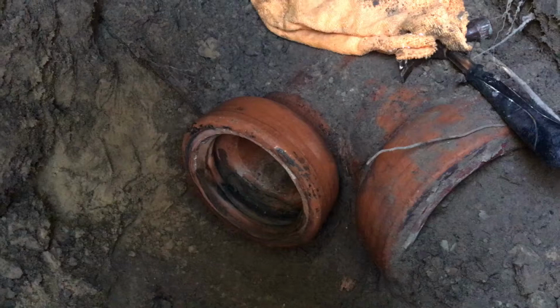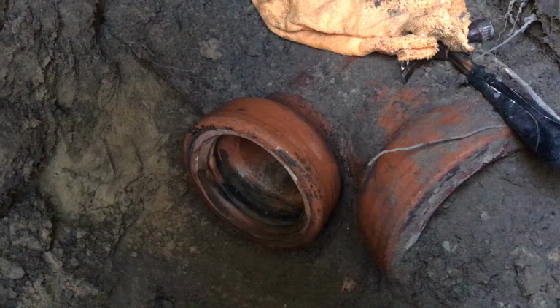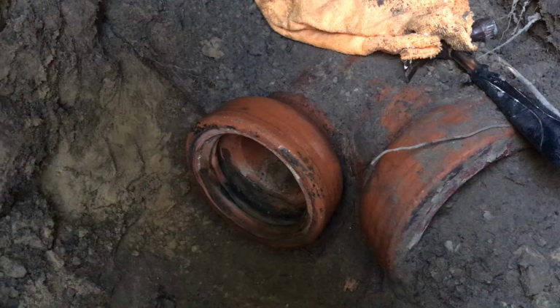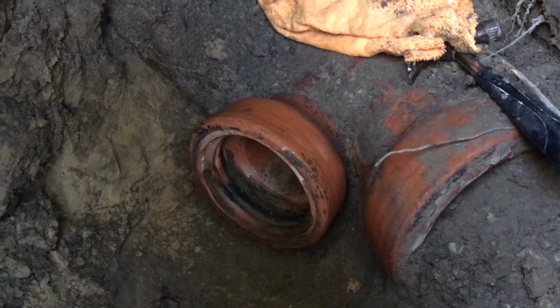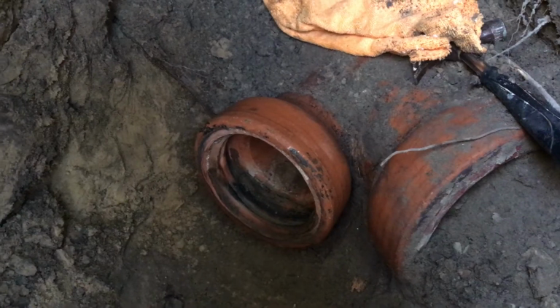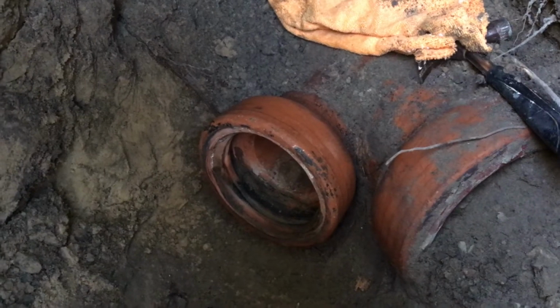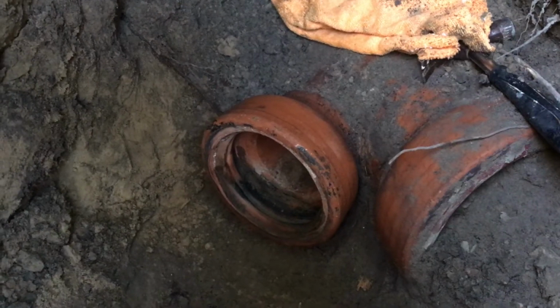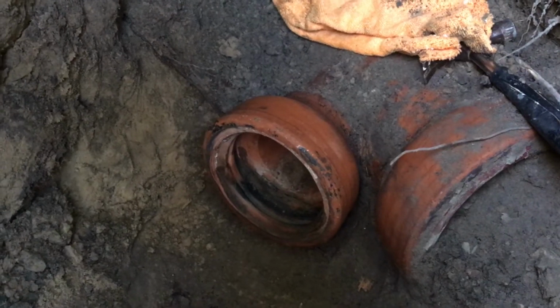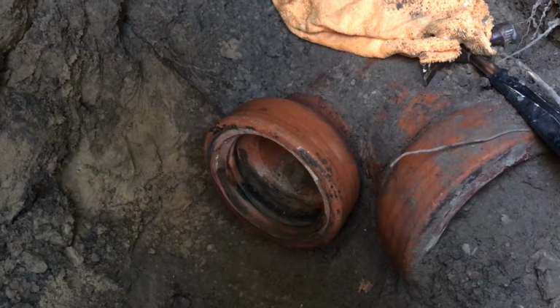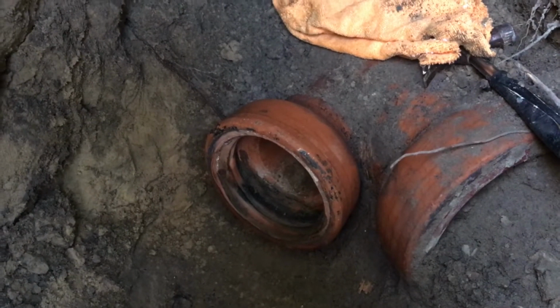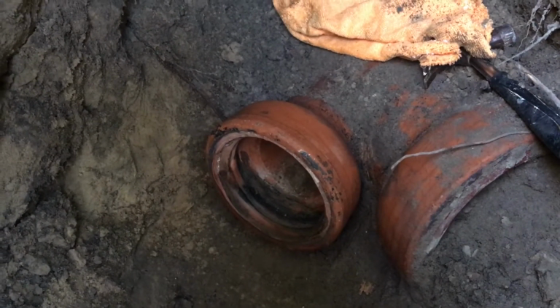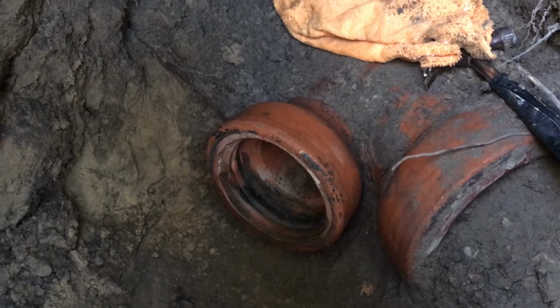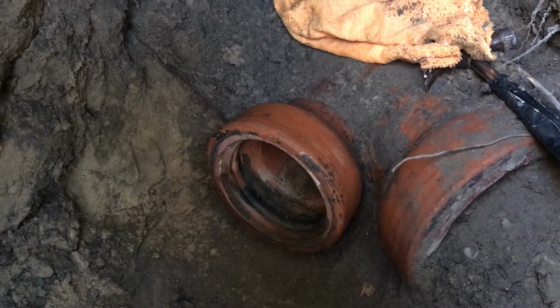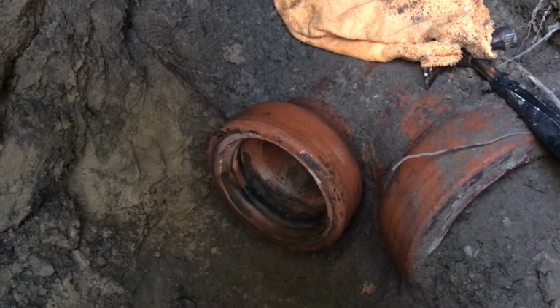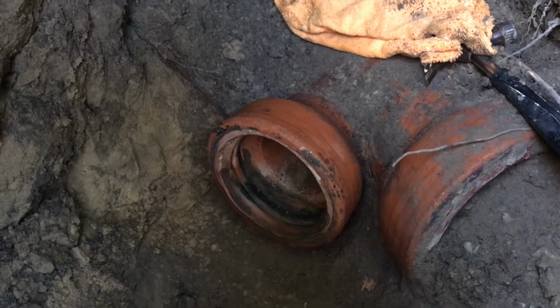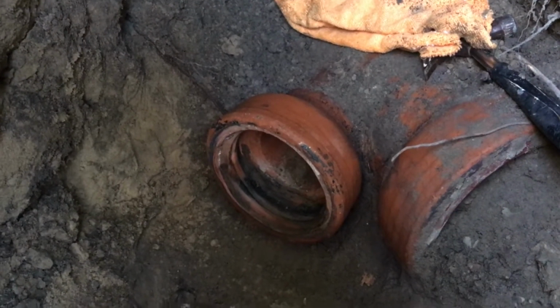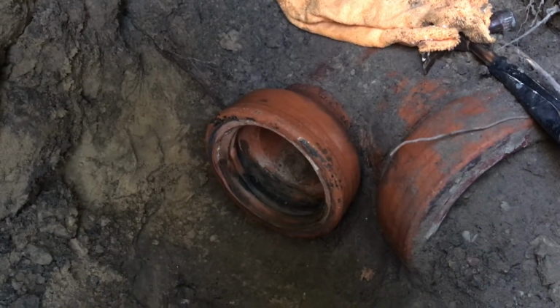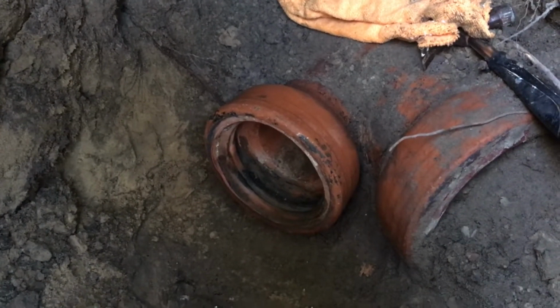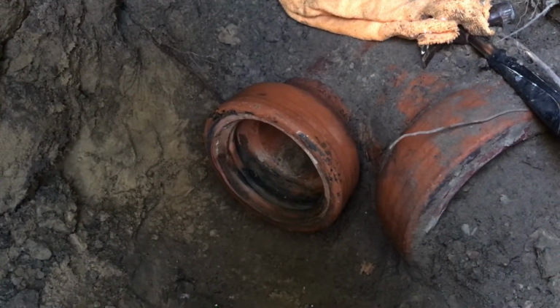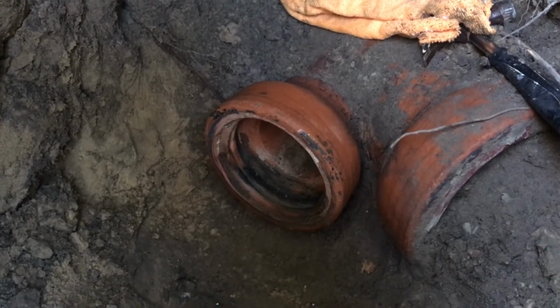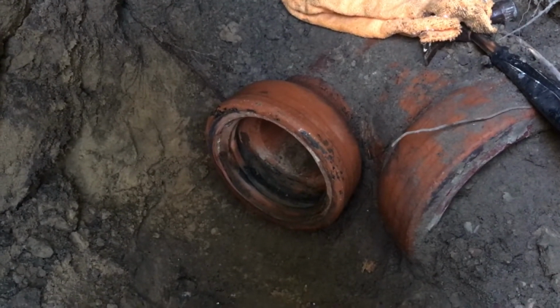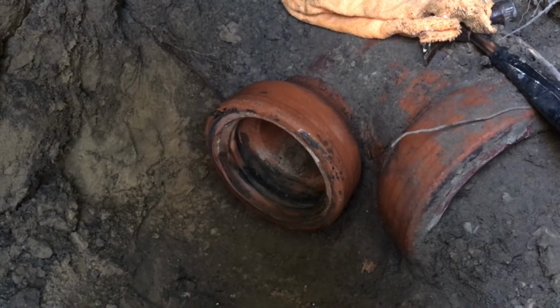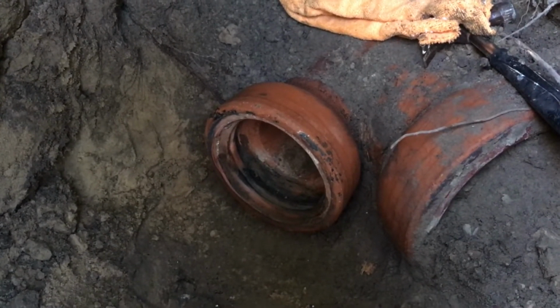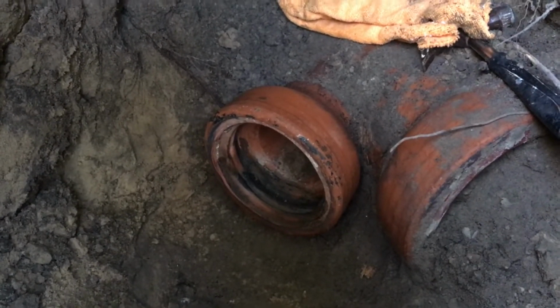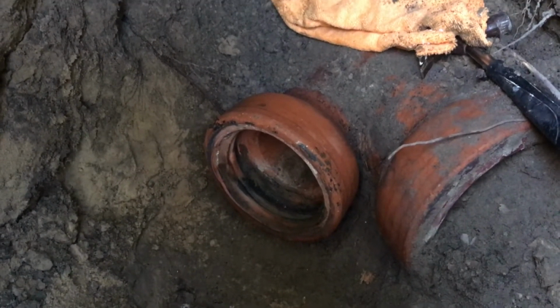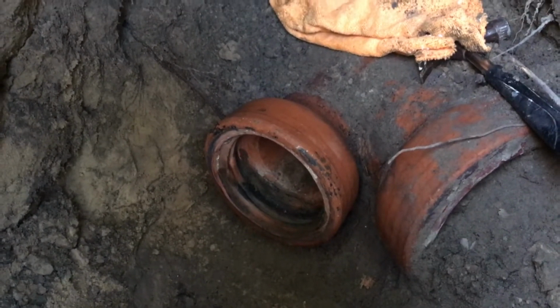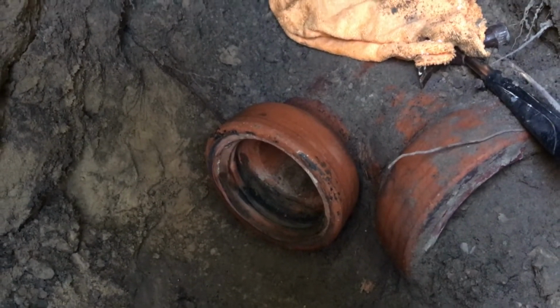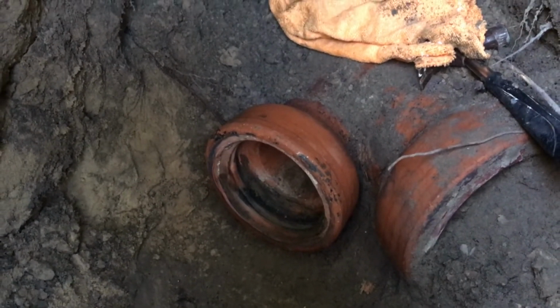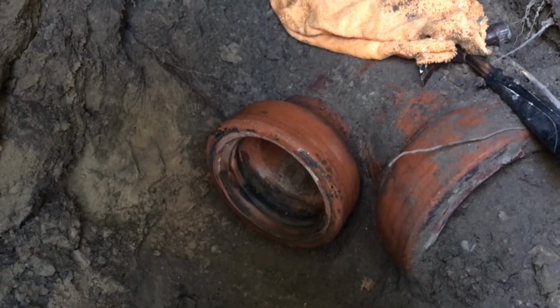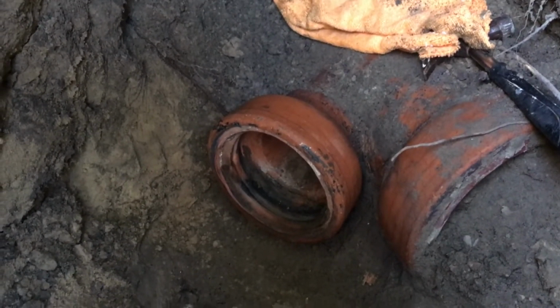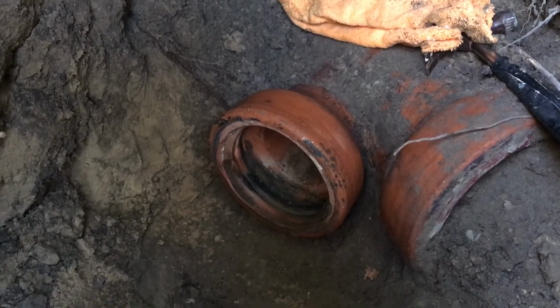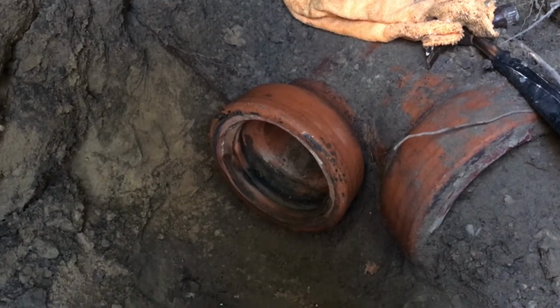Hello guys! In this video I'm gonna show you how to connect PVC pipe to clay sewer pipe.